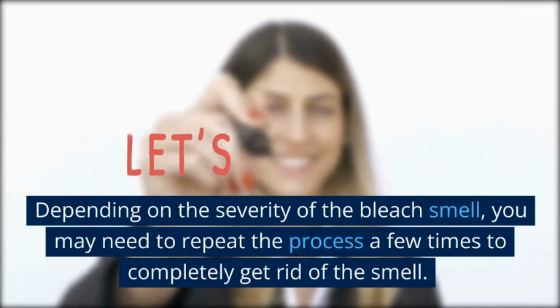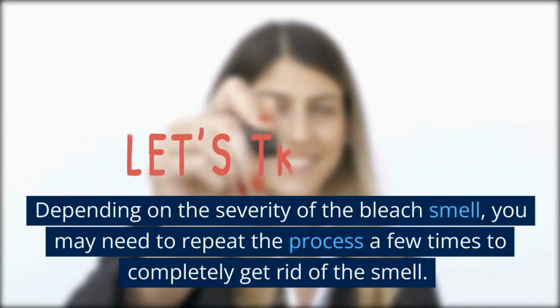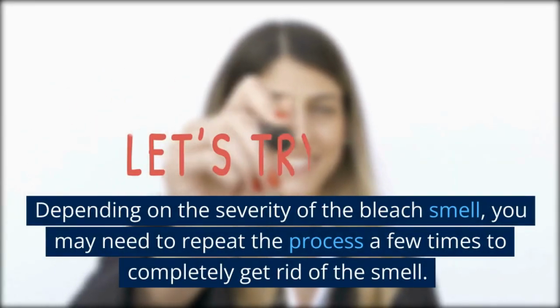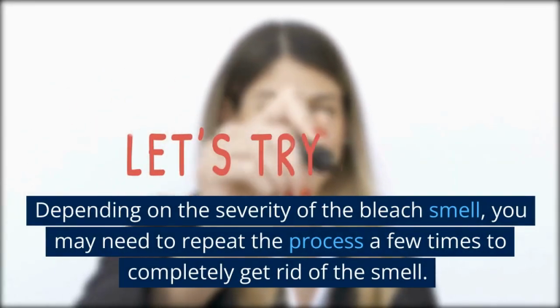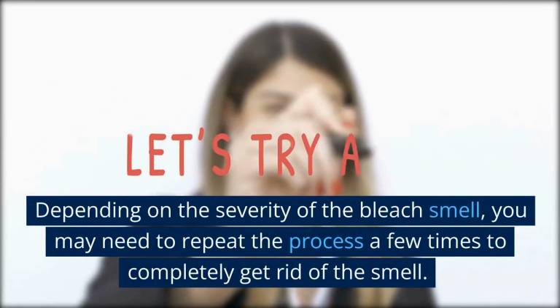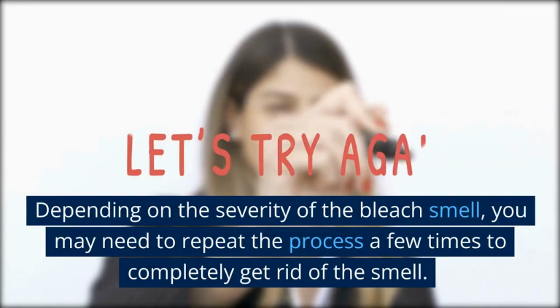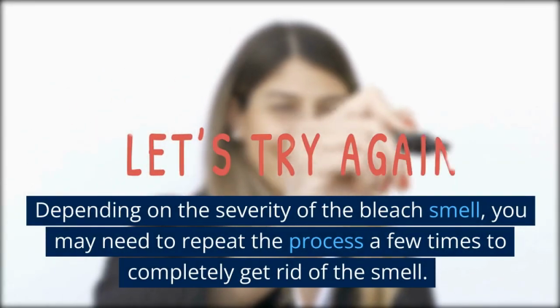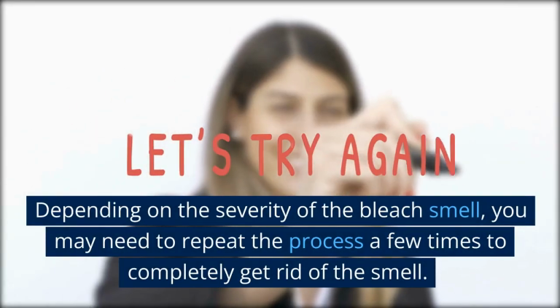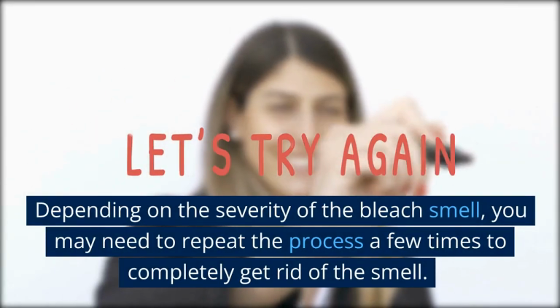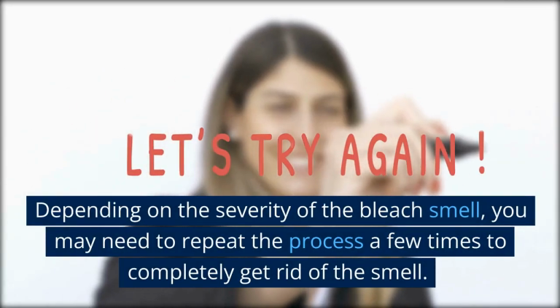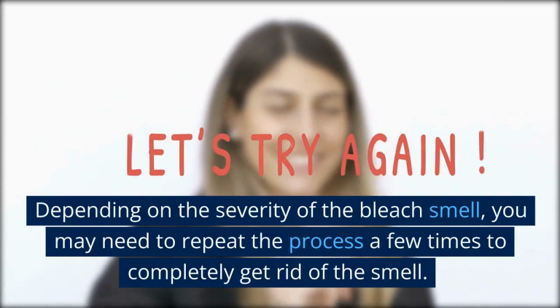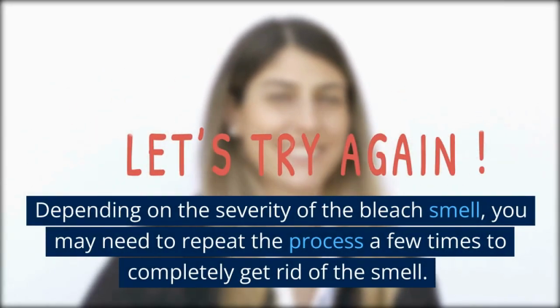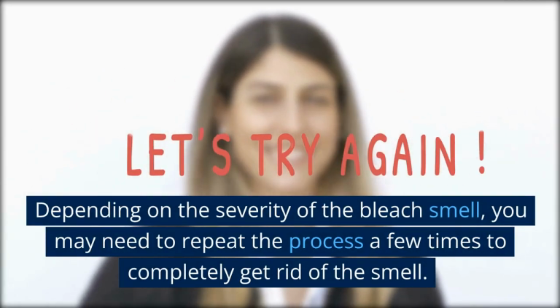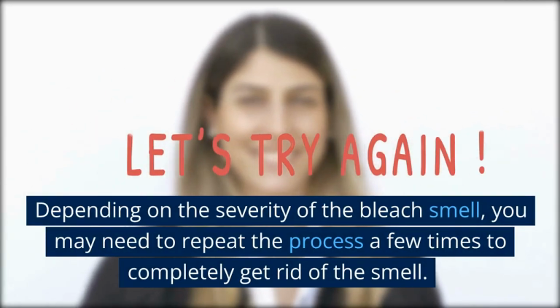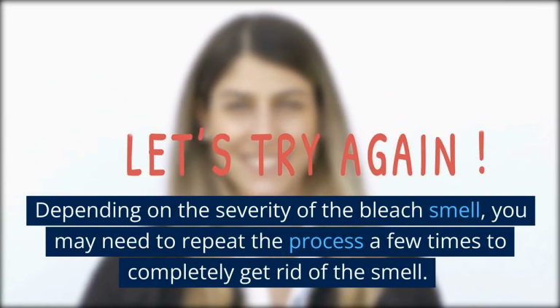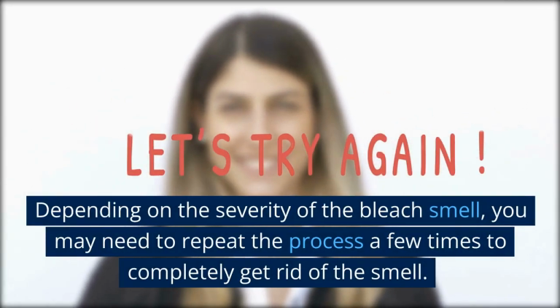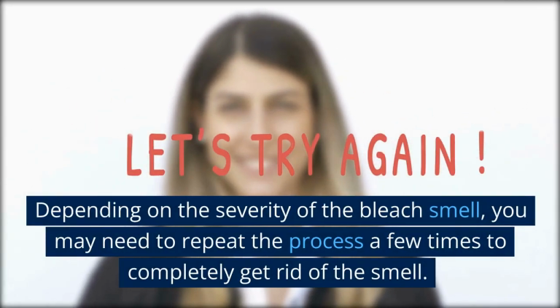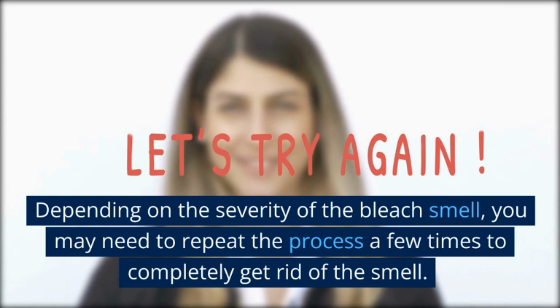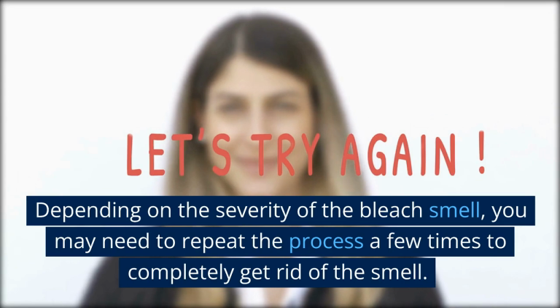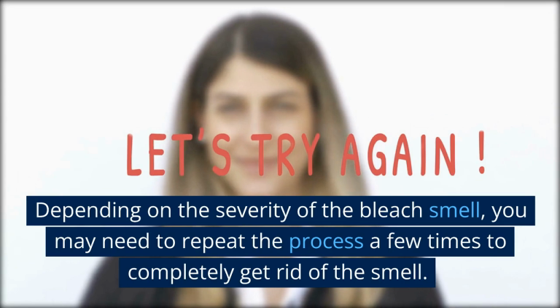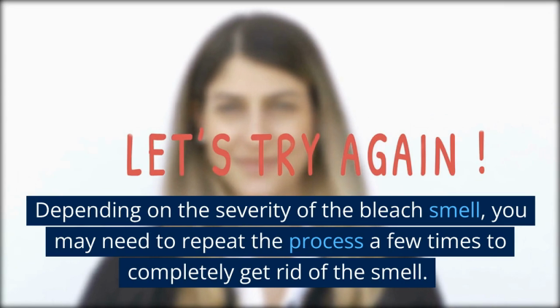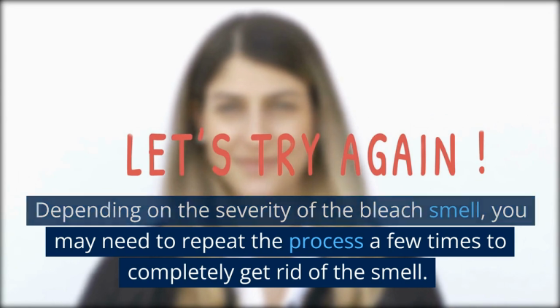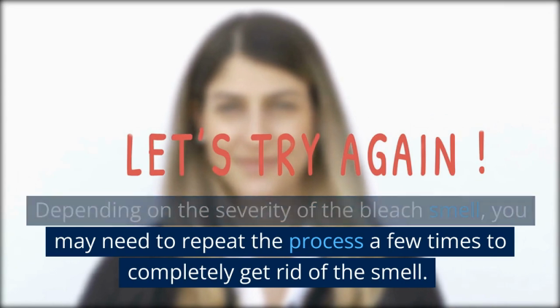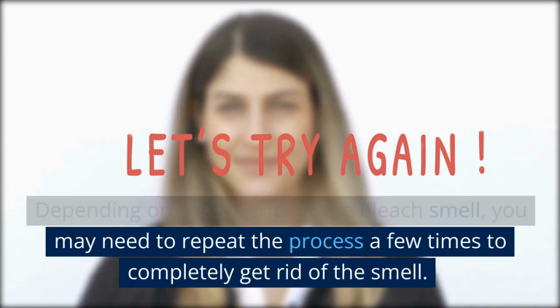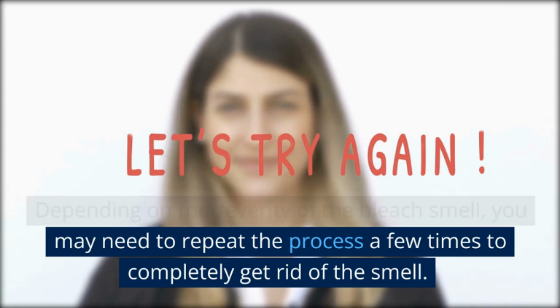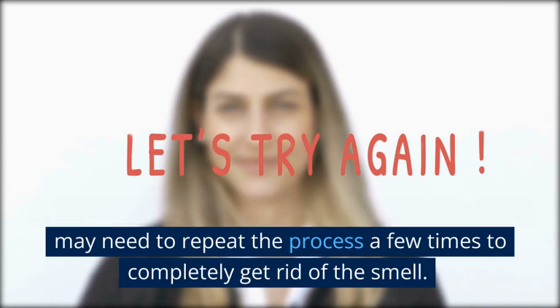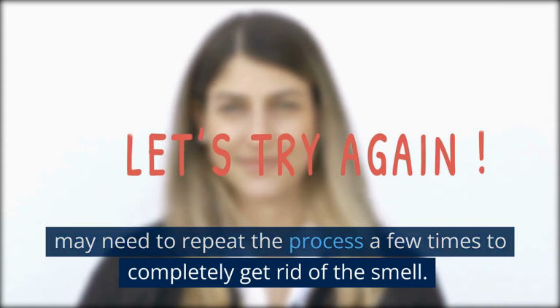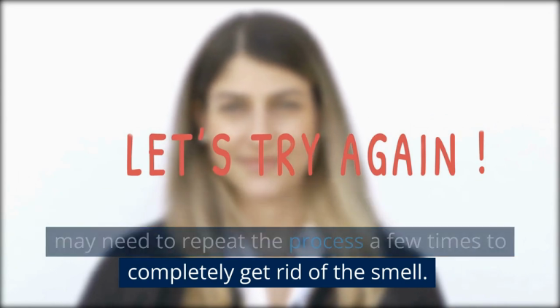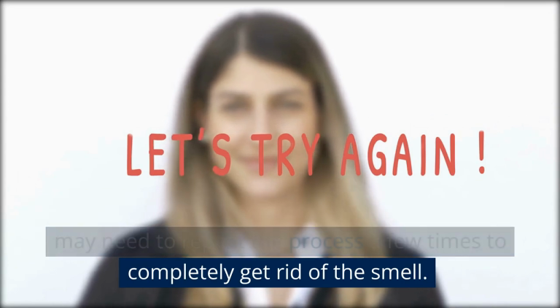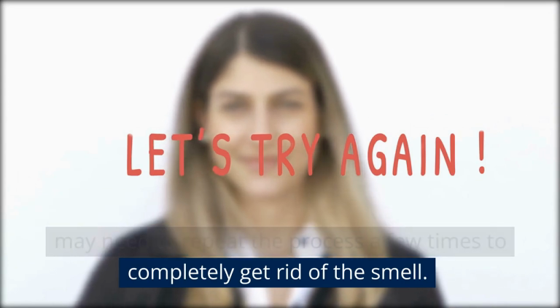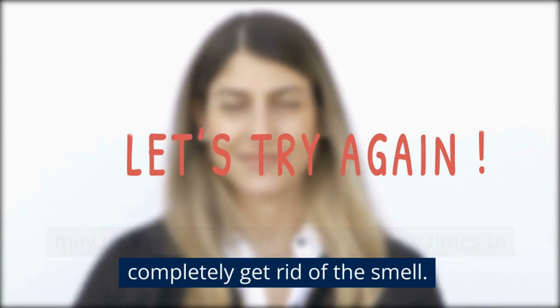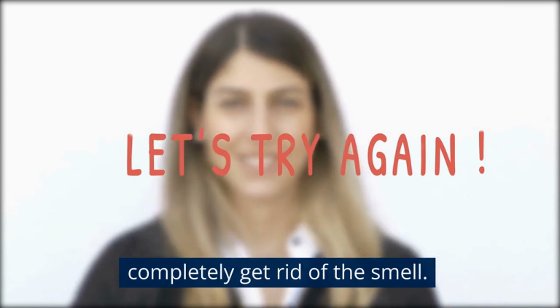Depending on the severity of the bleach smell, you may need to repeat the process a few times to completely get rid of the smell.